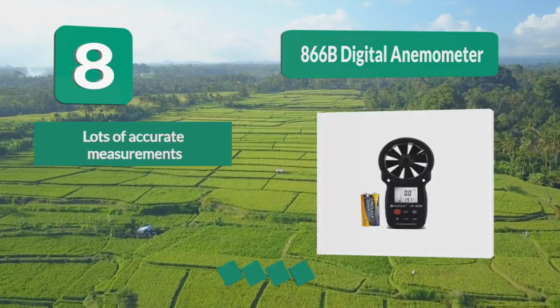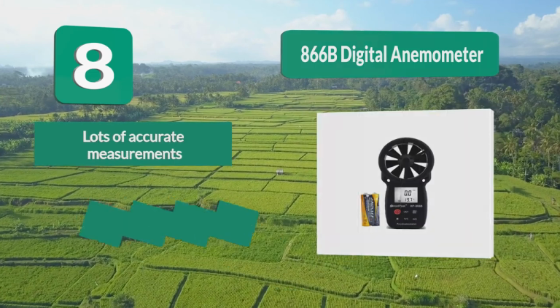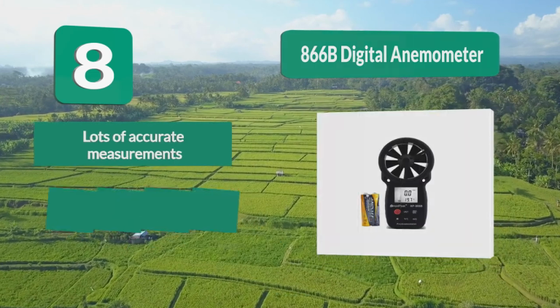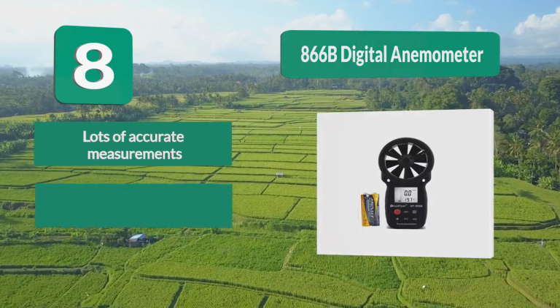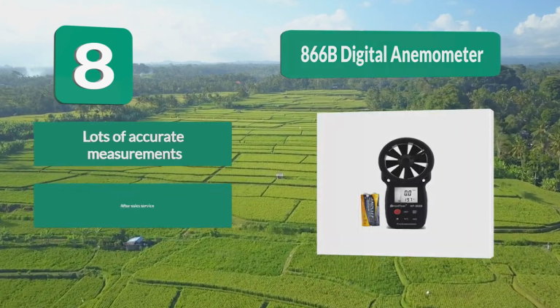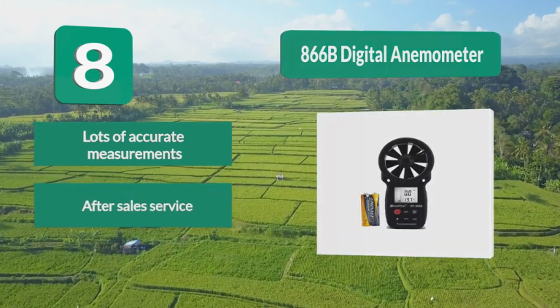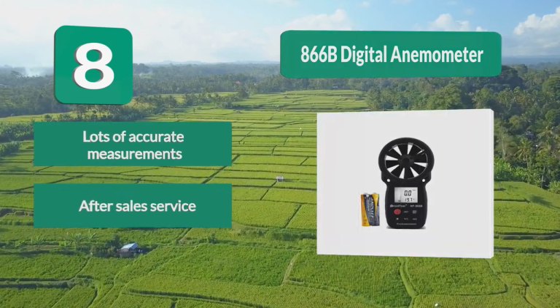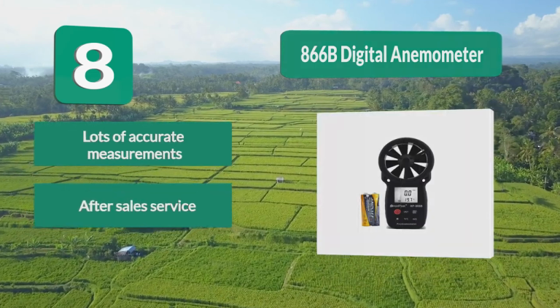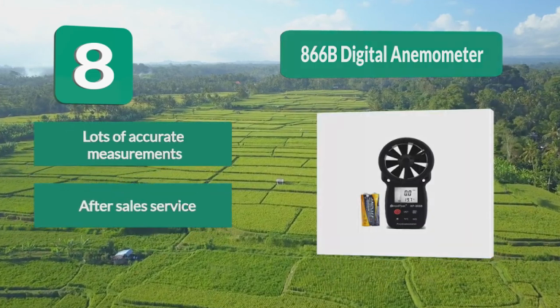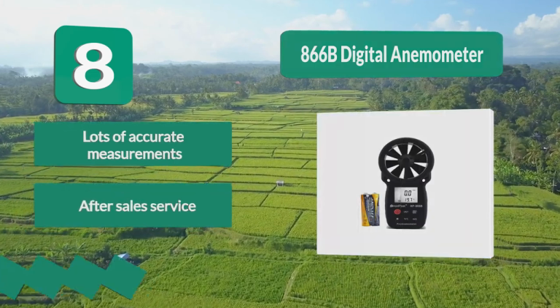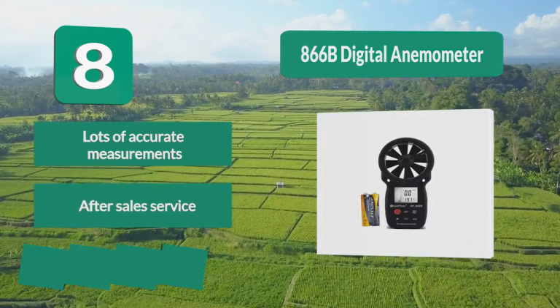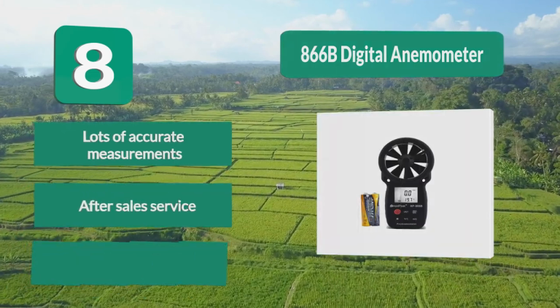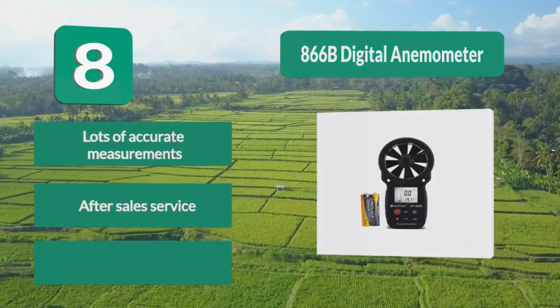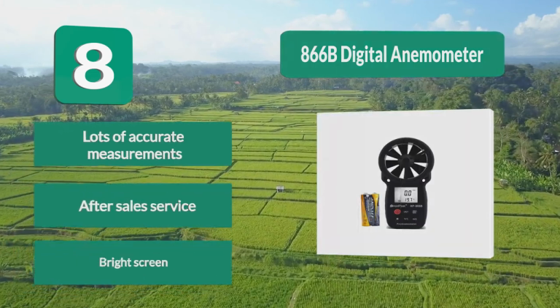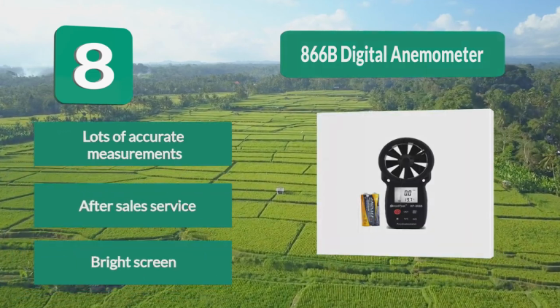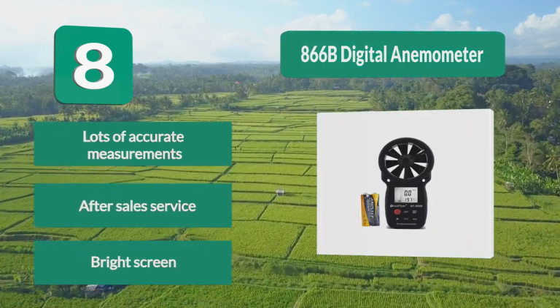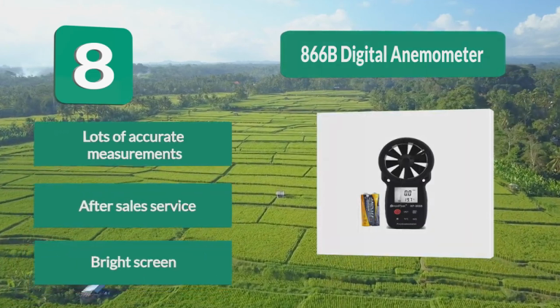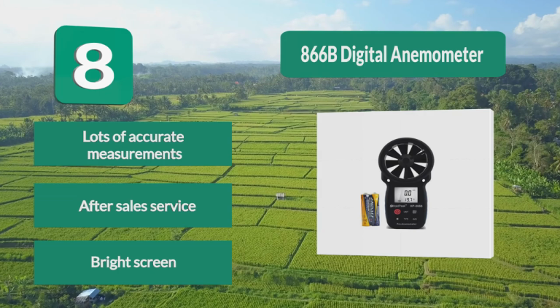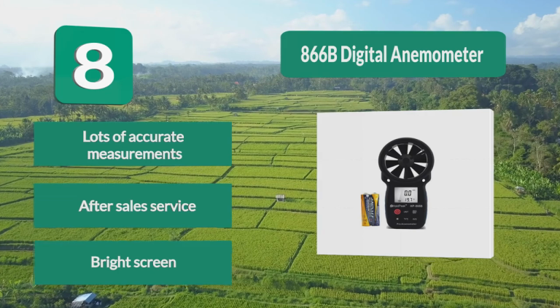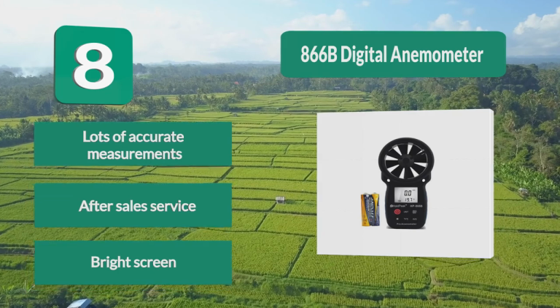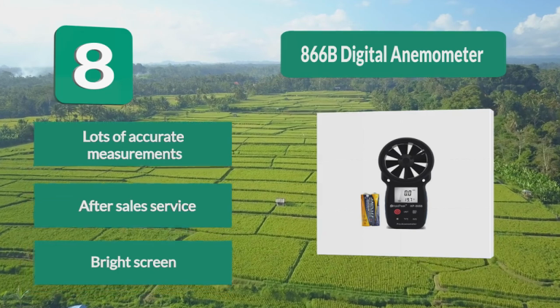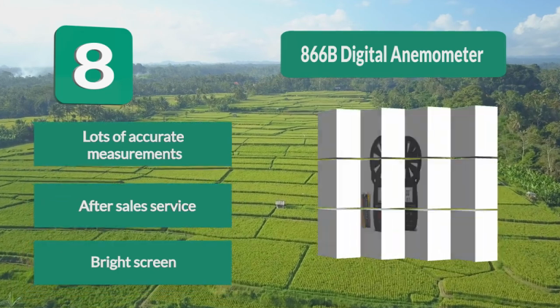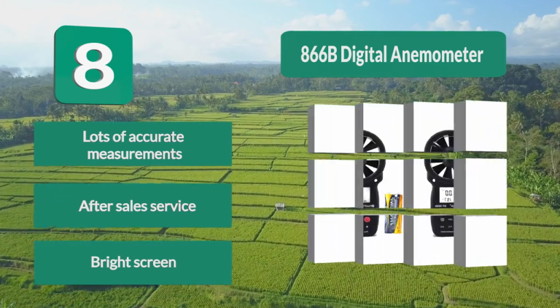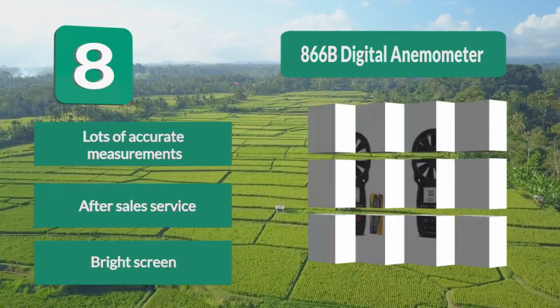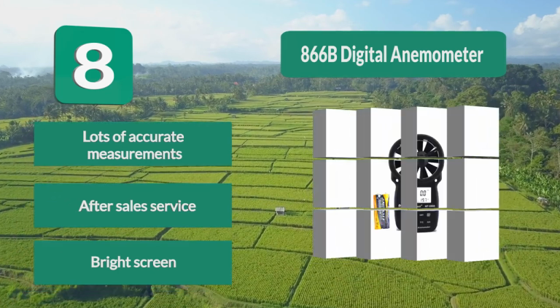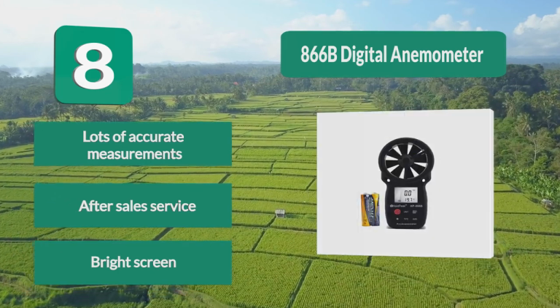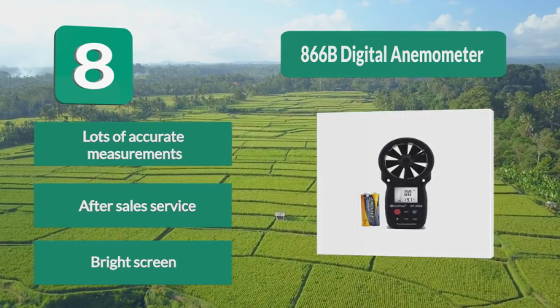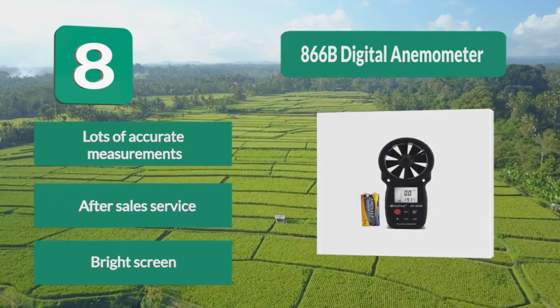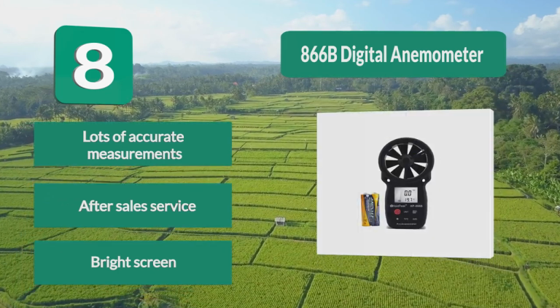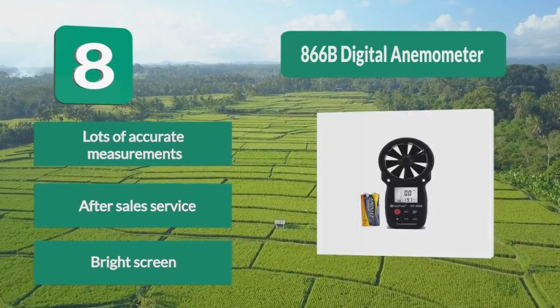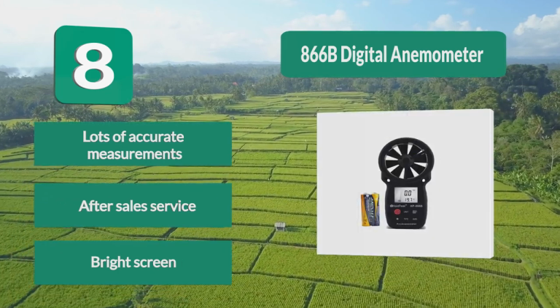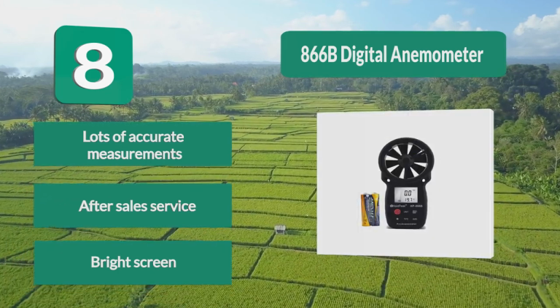The HoldPeaks Anemometer gives you all the information you need. Key features: lots of accurate measurements, after sales service, and a bright screen.